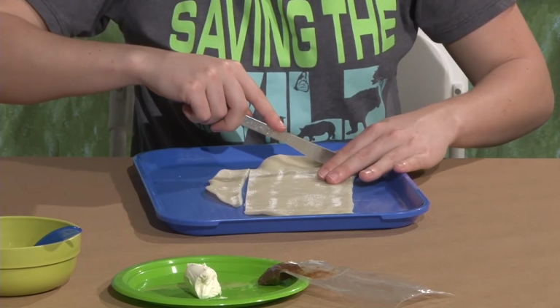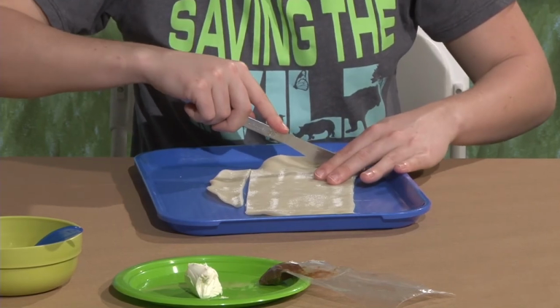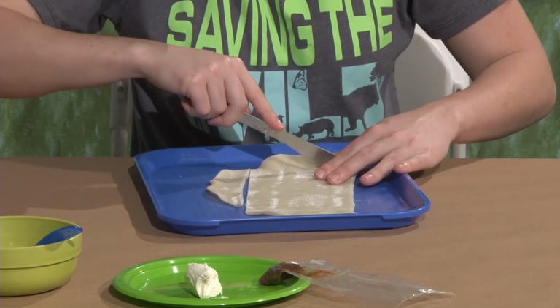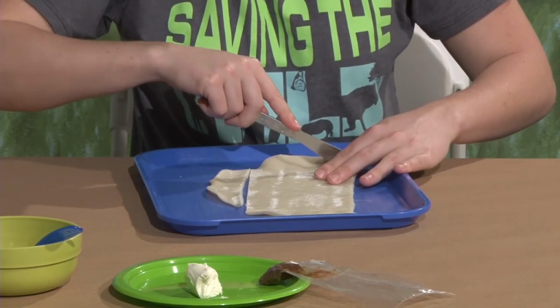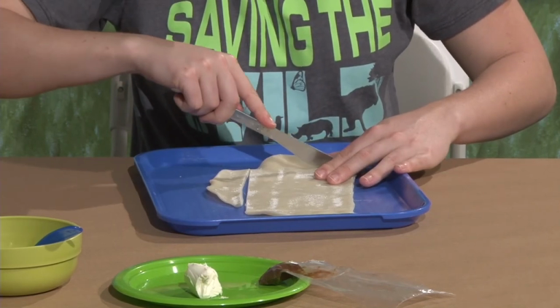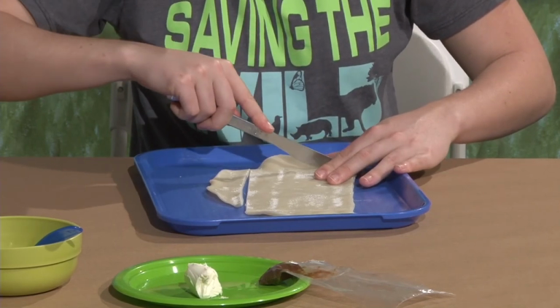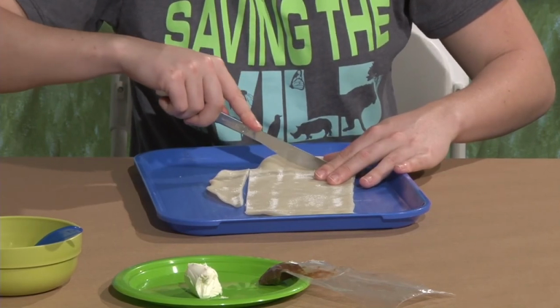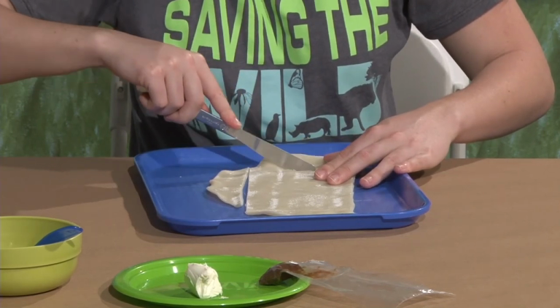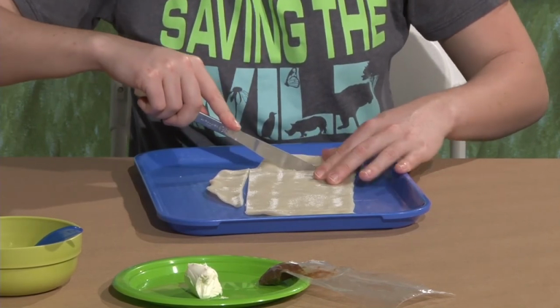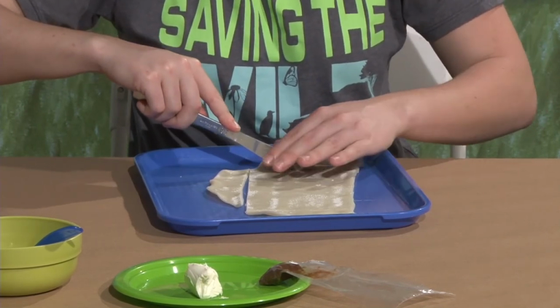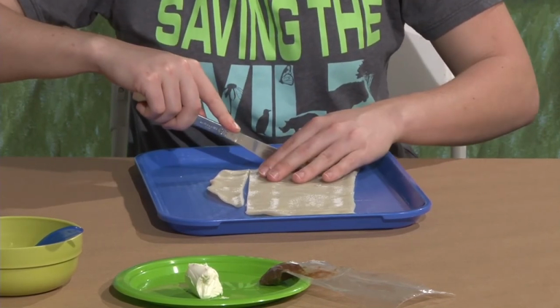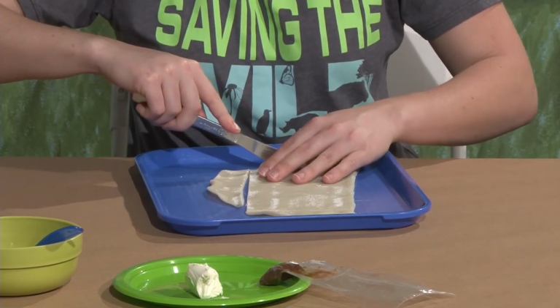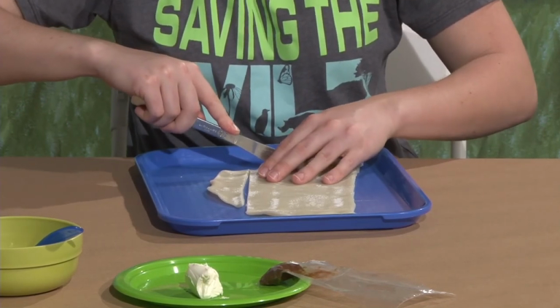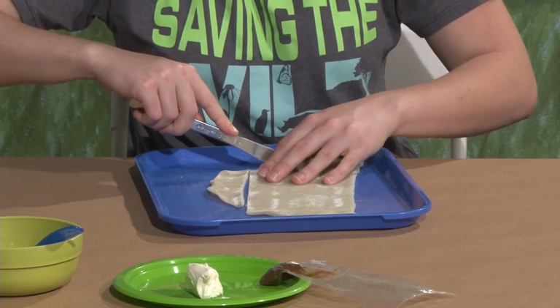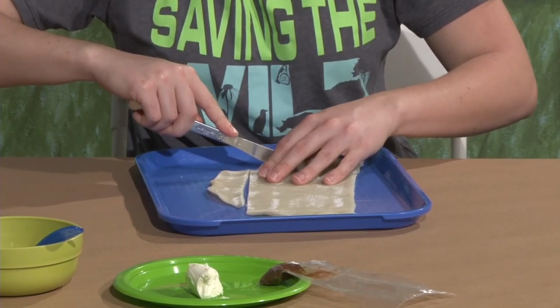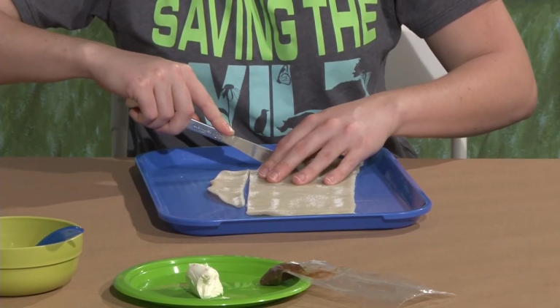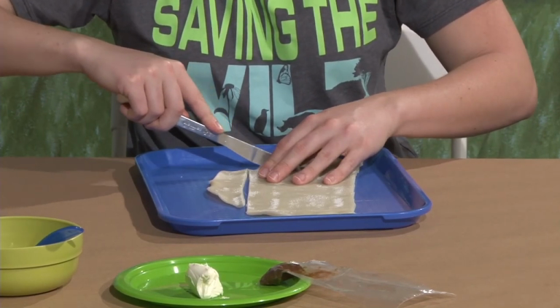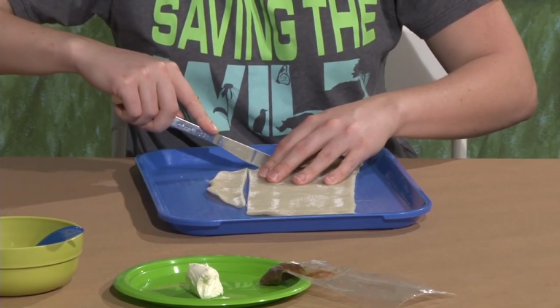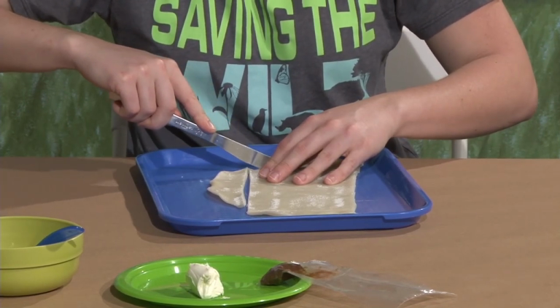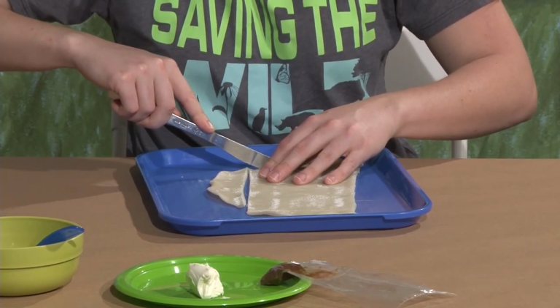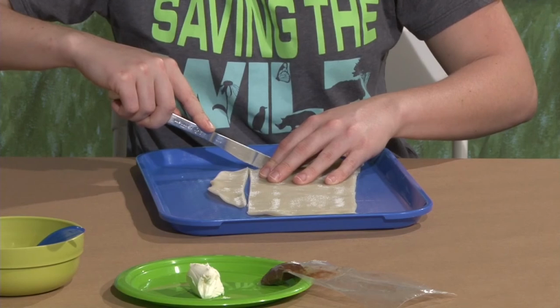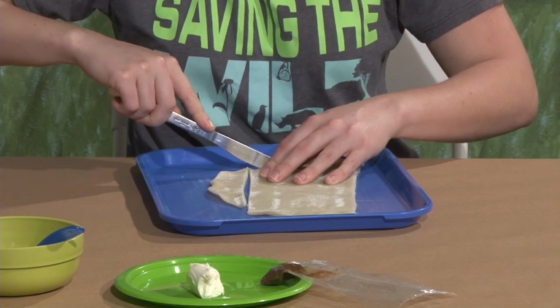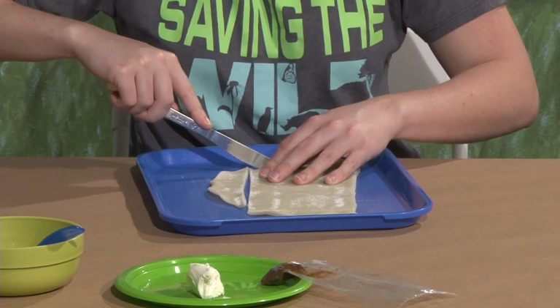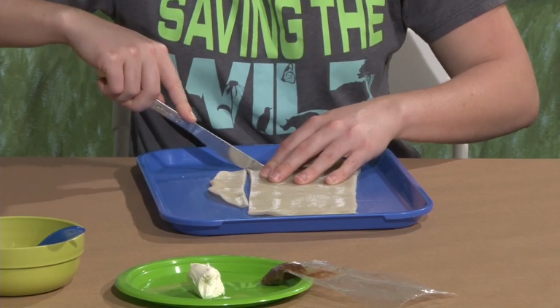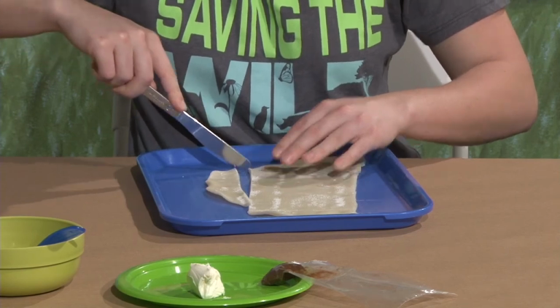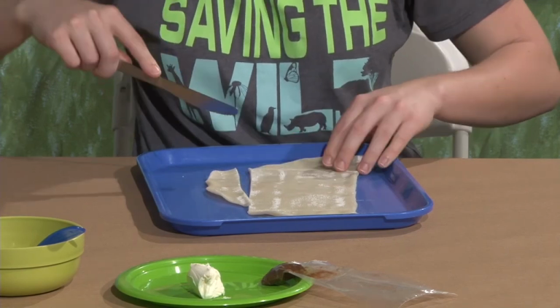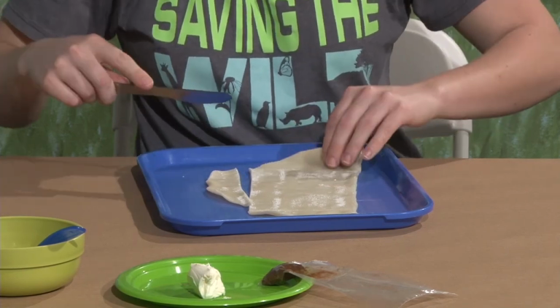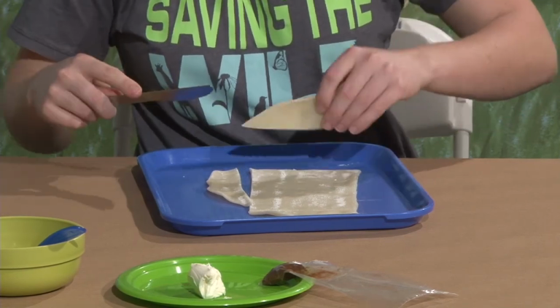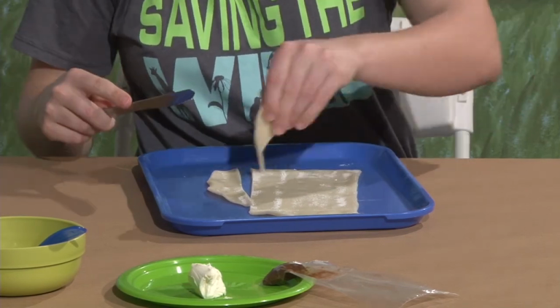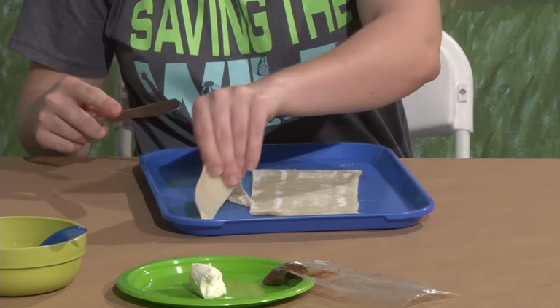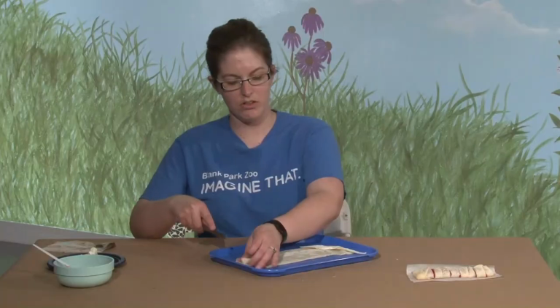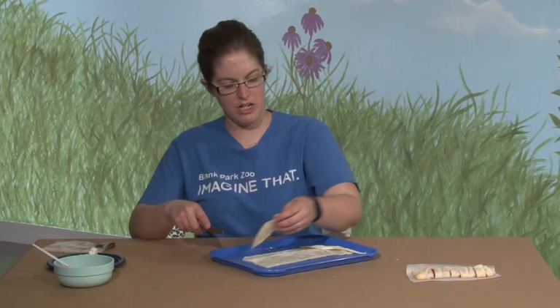If someone doesn't have pie crust, would a large tortilla work for this — or even a small one? Yeah, I think that would be a good alternate.